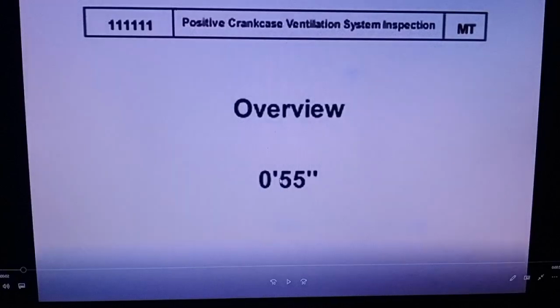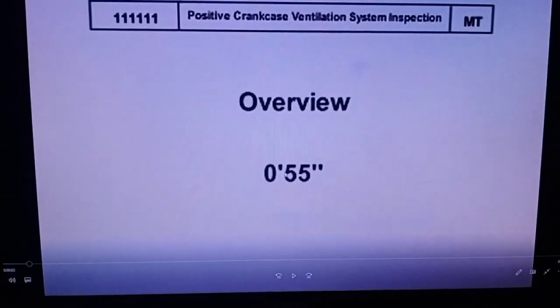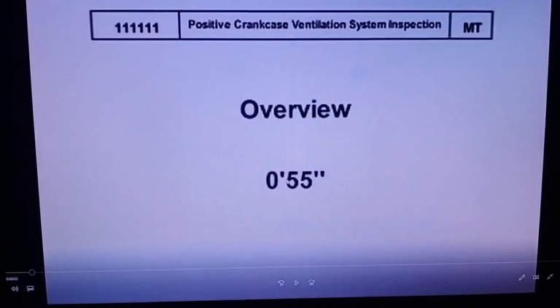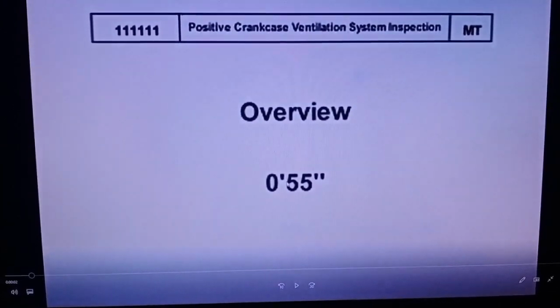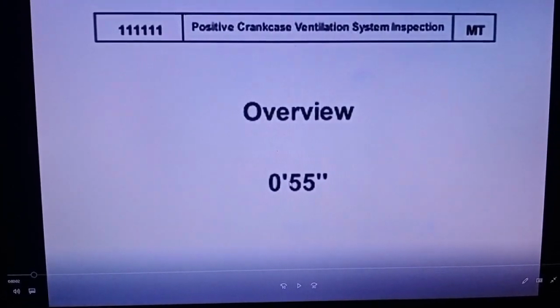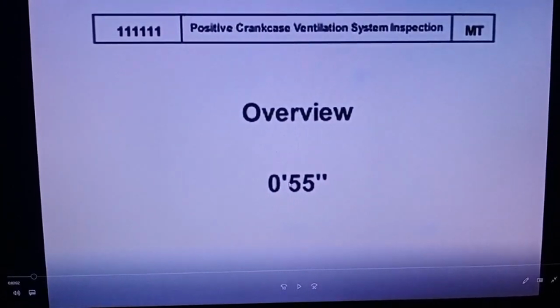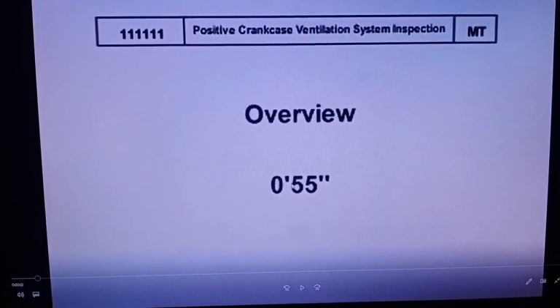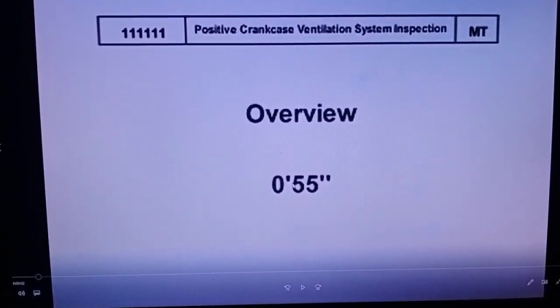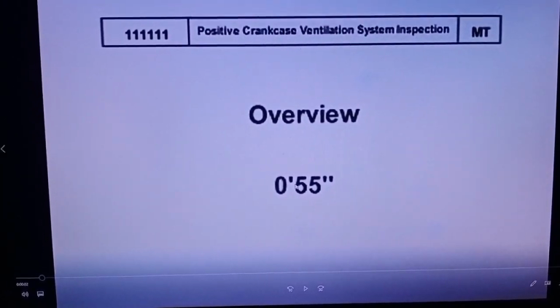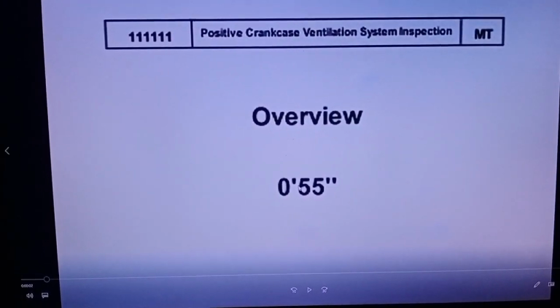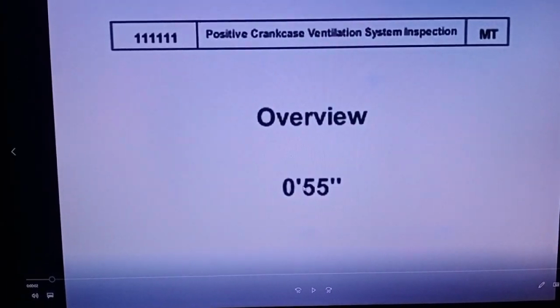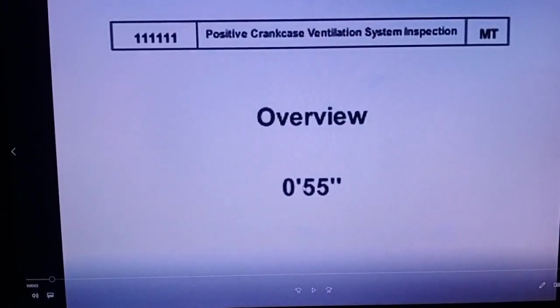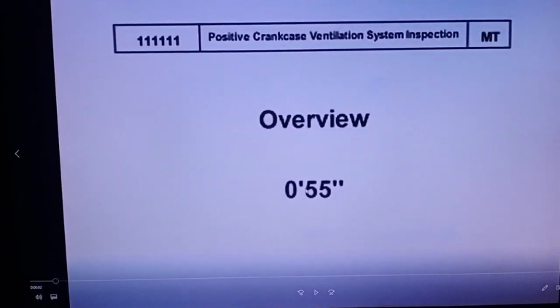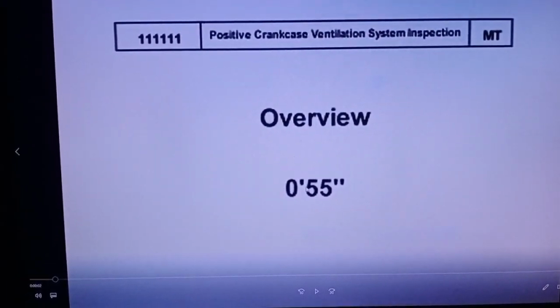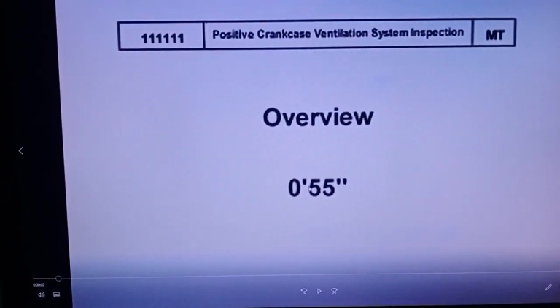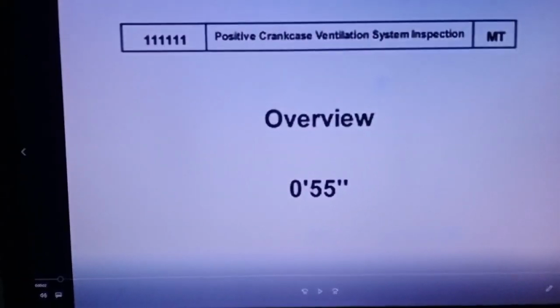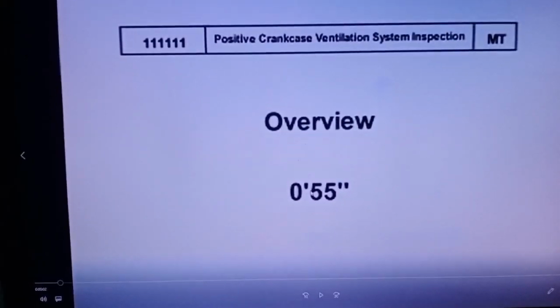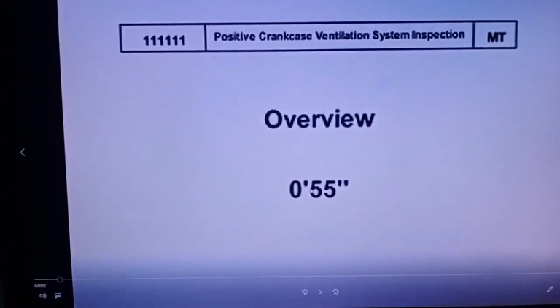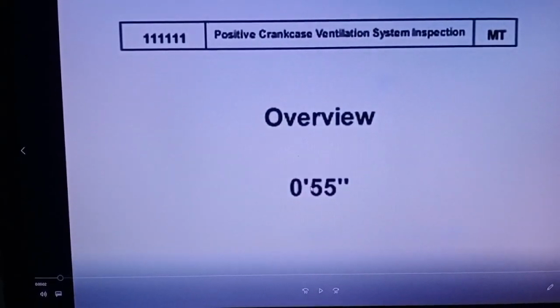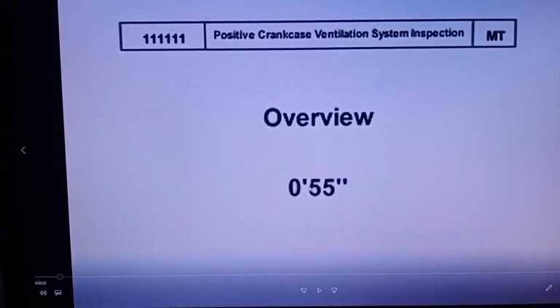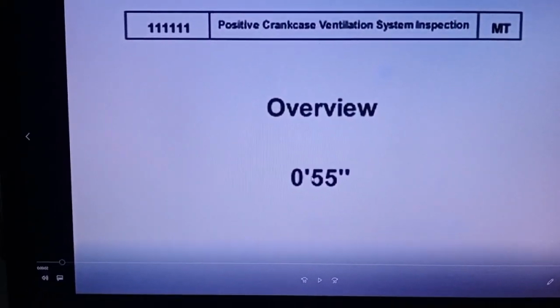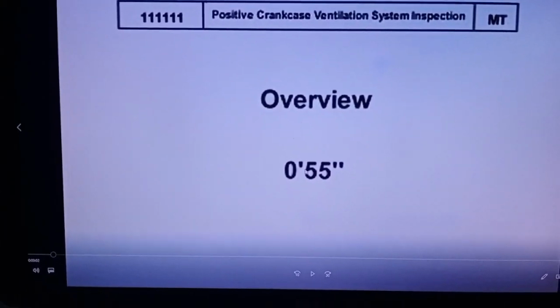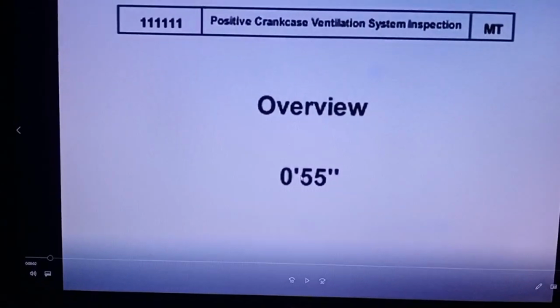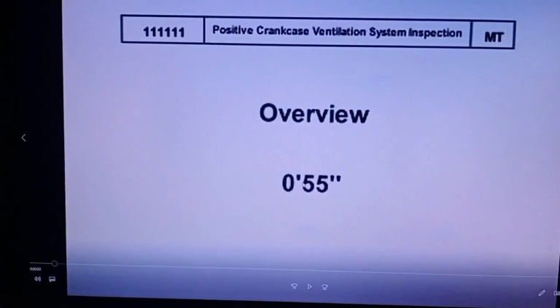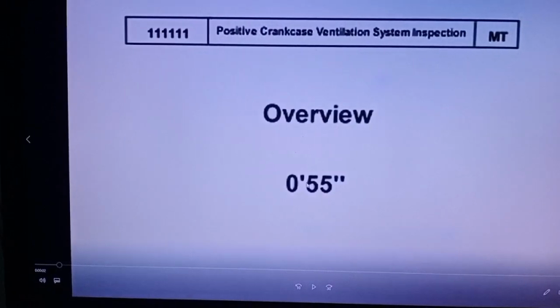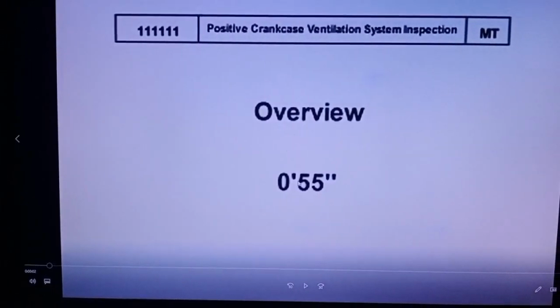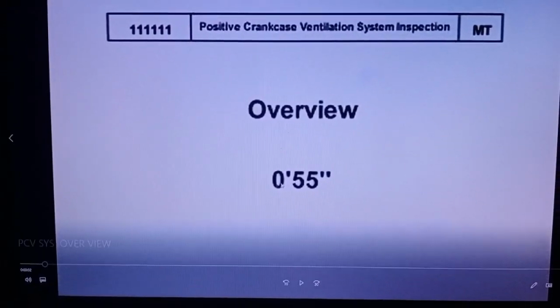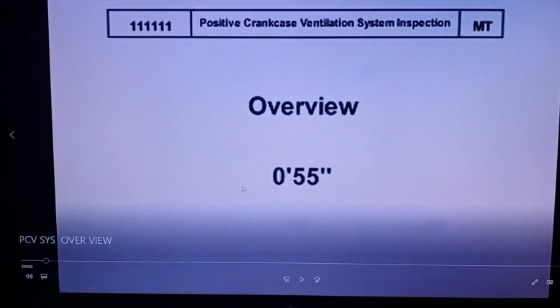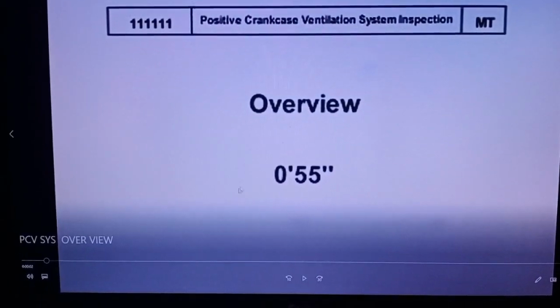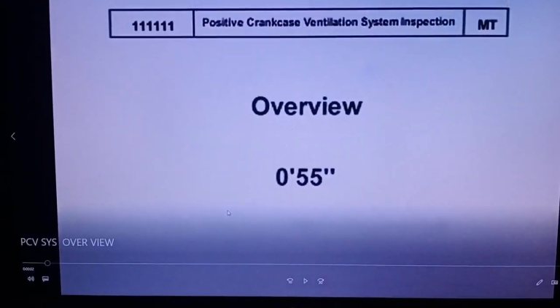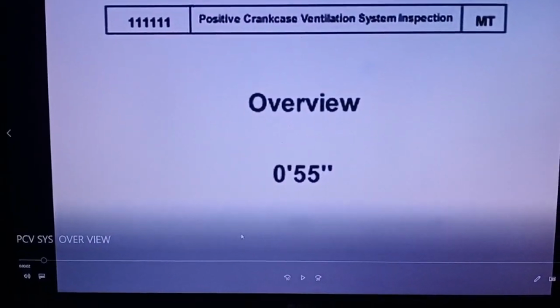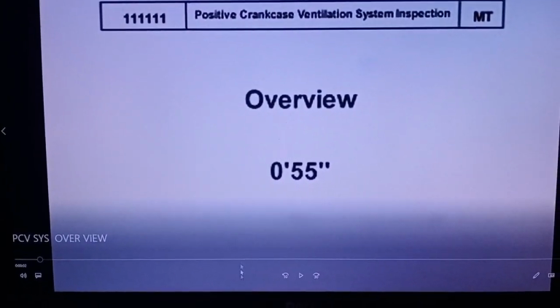Positive Crankcase Ventilation System inspection and overview. Let's go to the car.